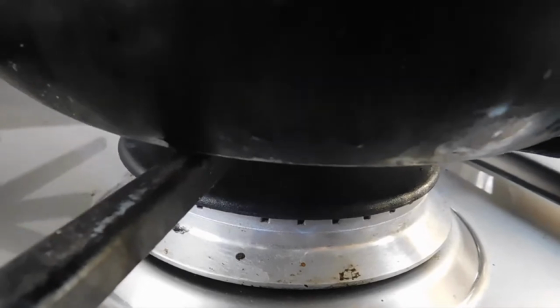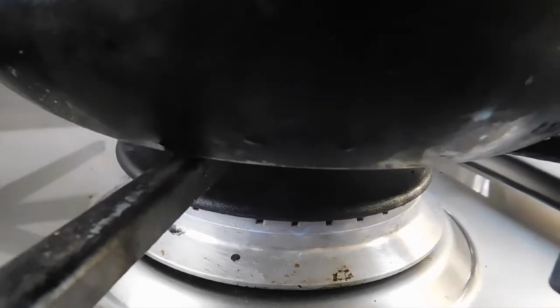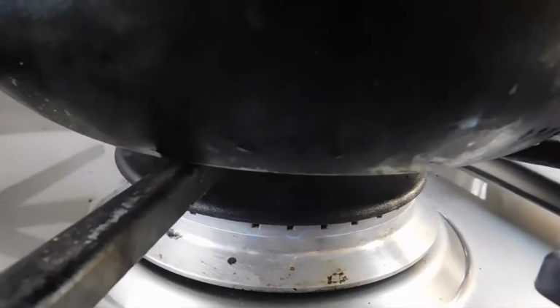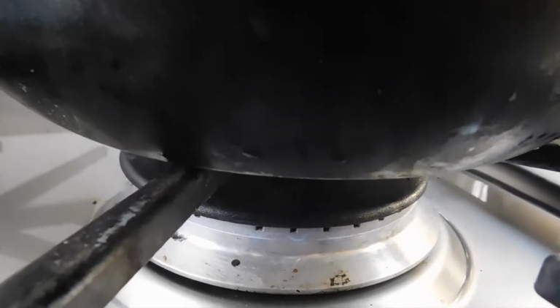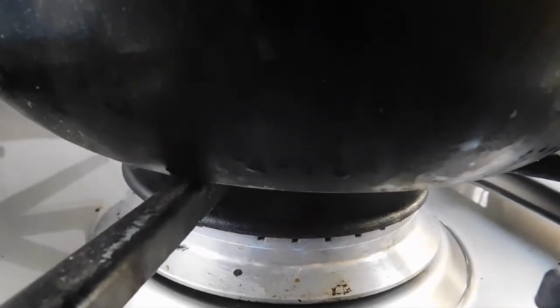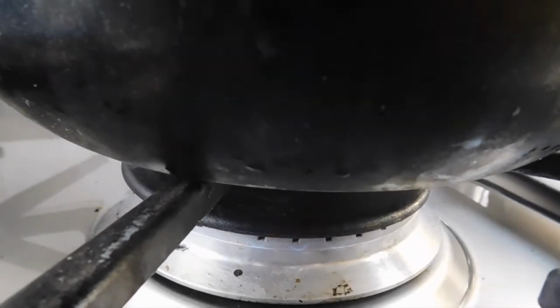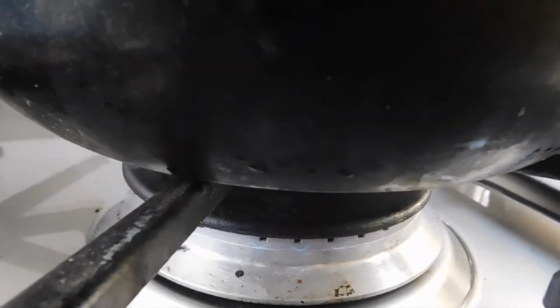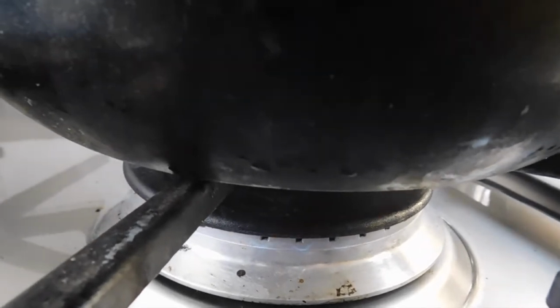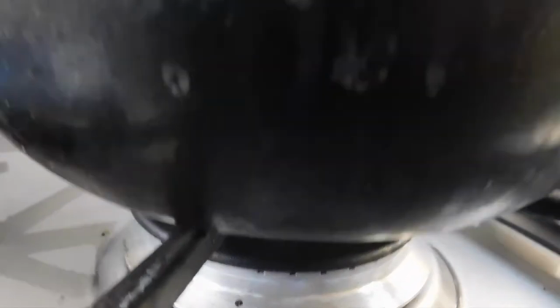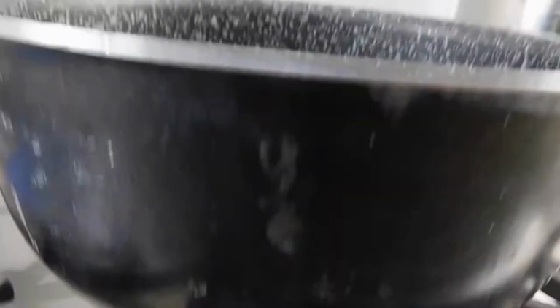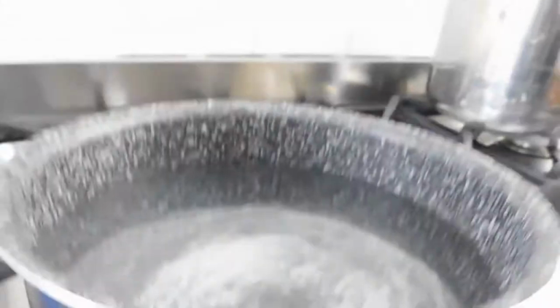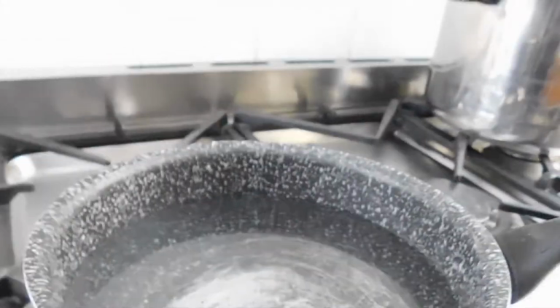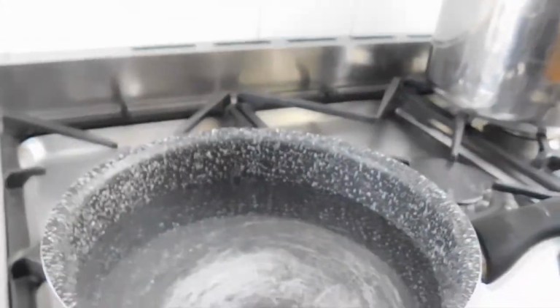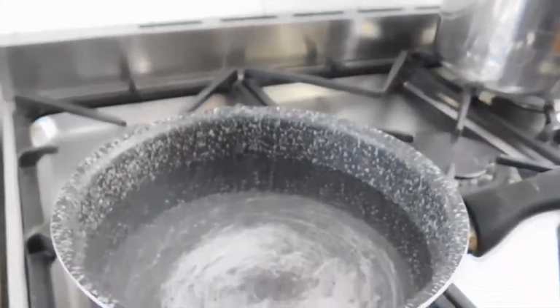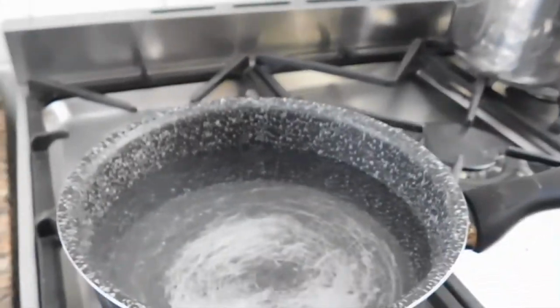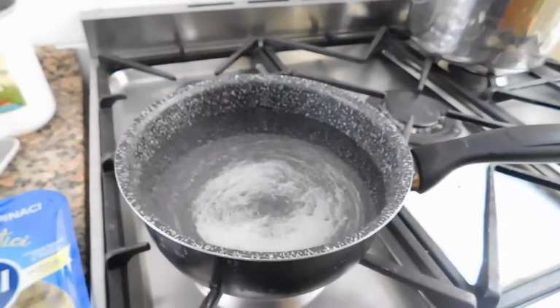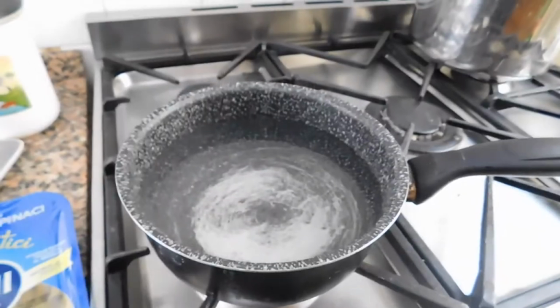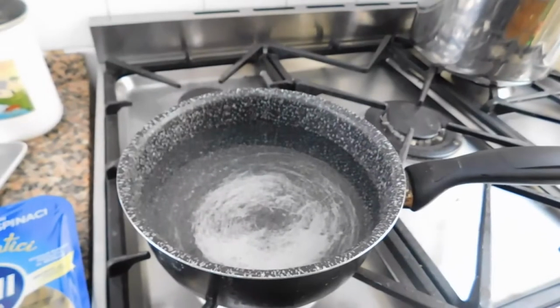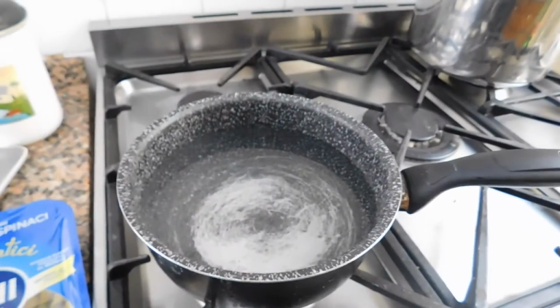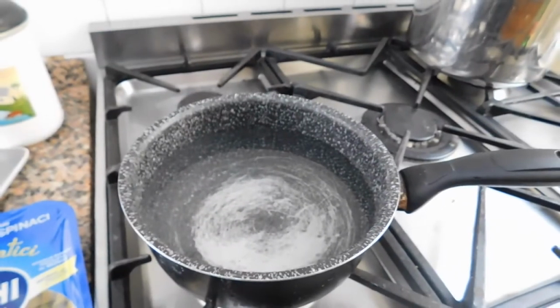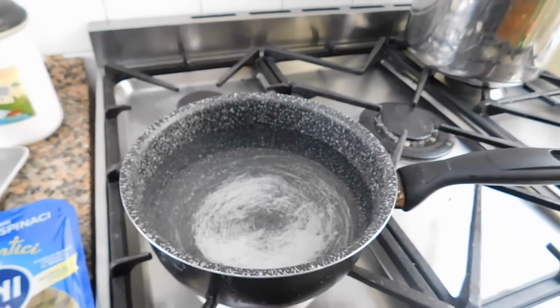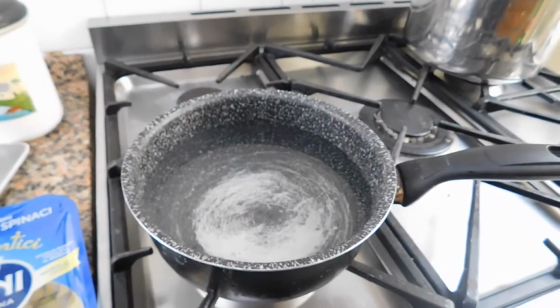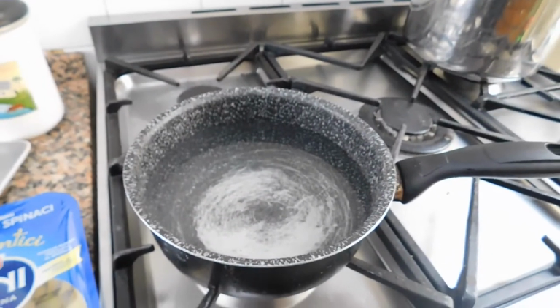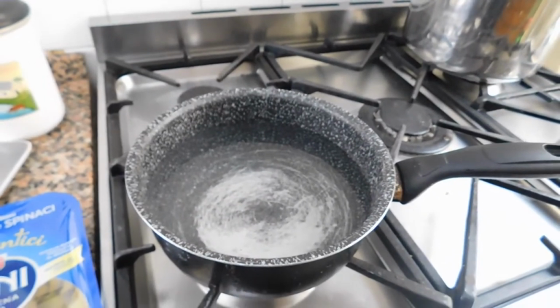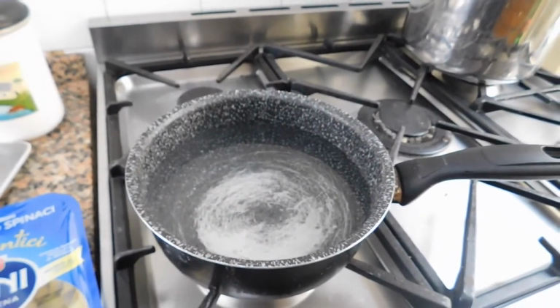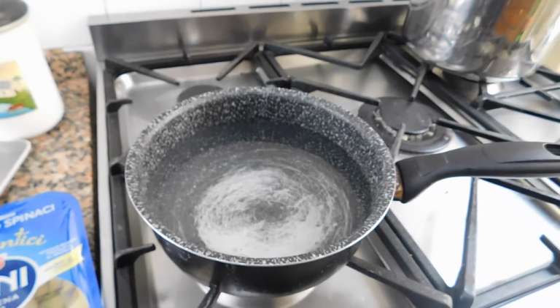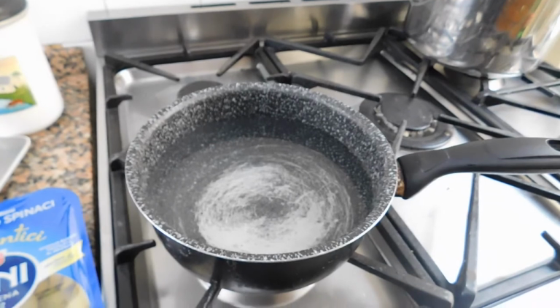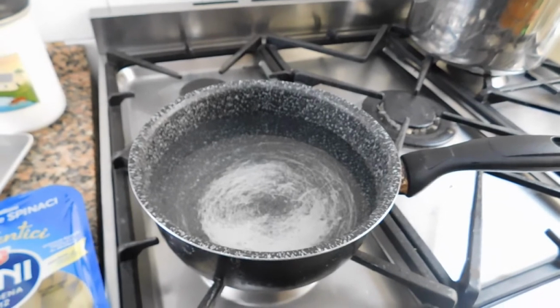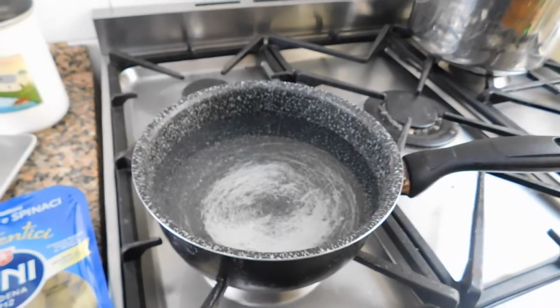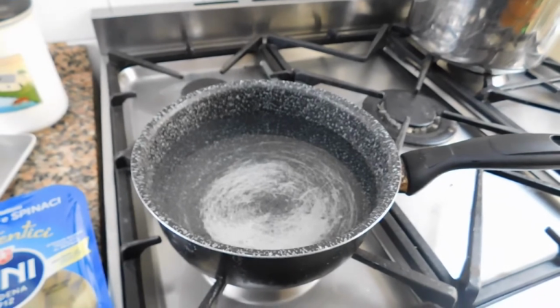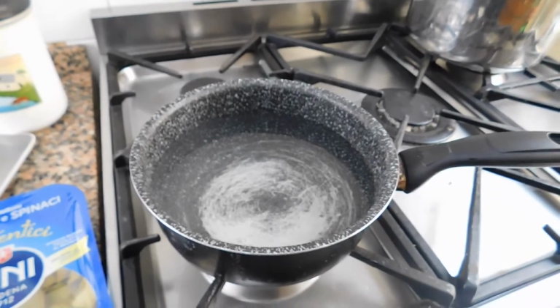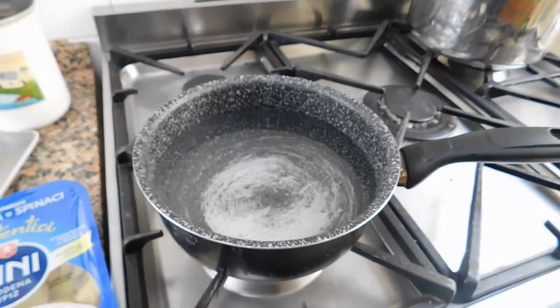Ok, let's turn on the heat. Don't forget to bring the water to boil — that's very important, it saves you a lot of time.